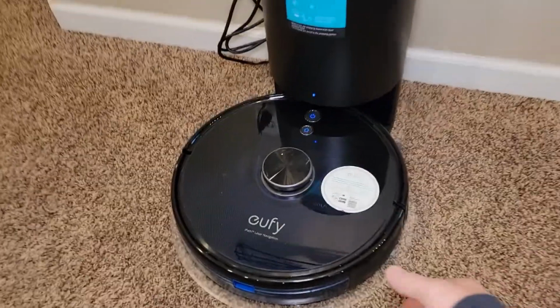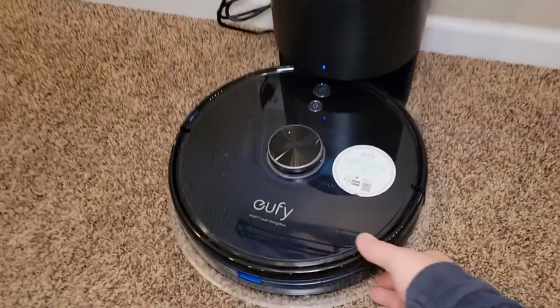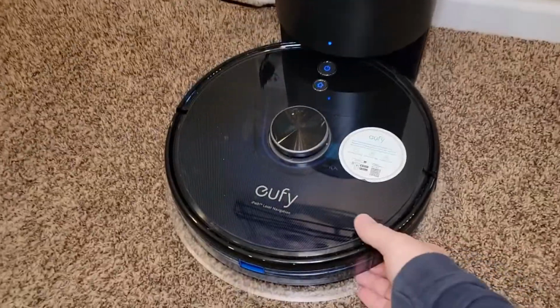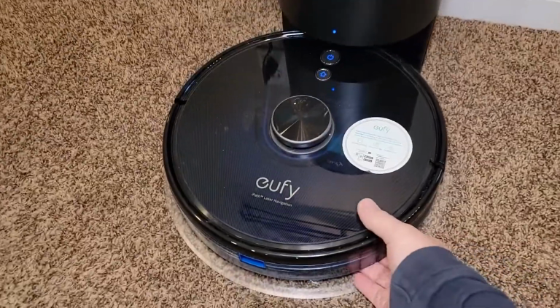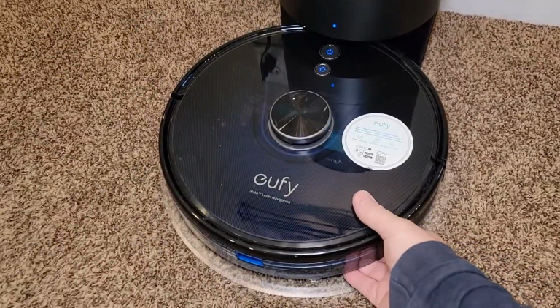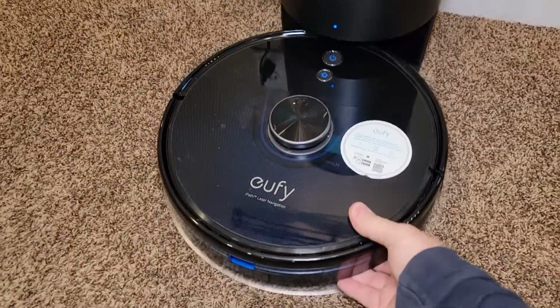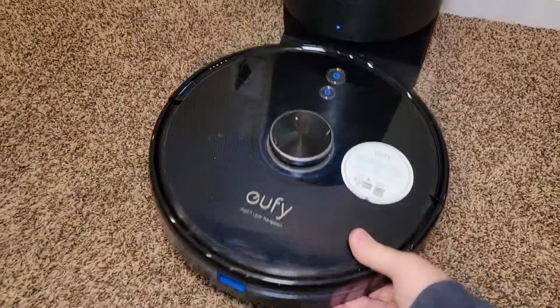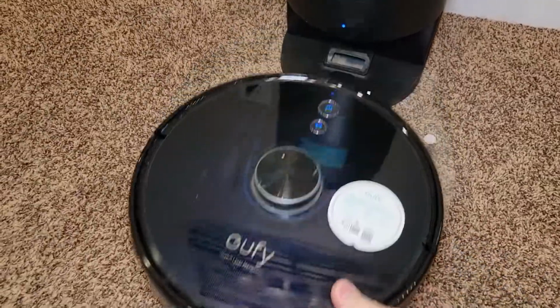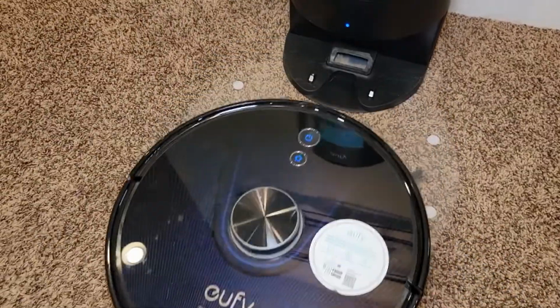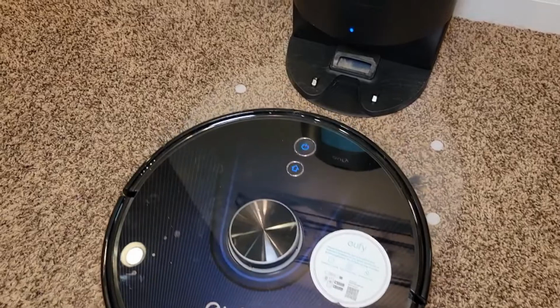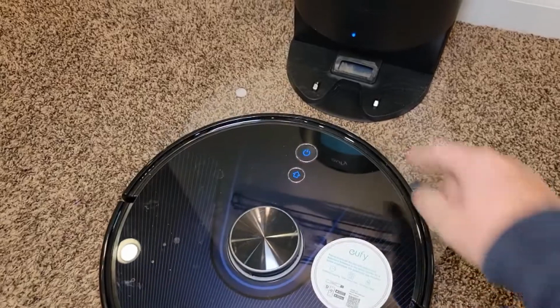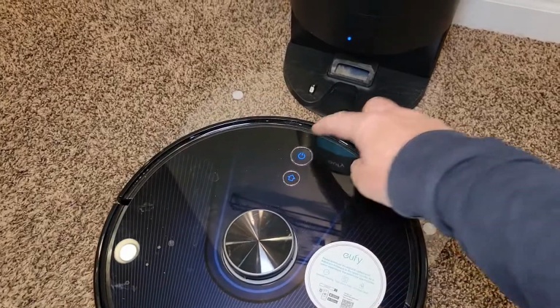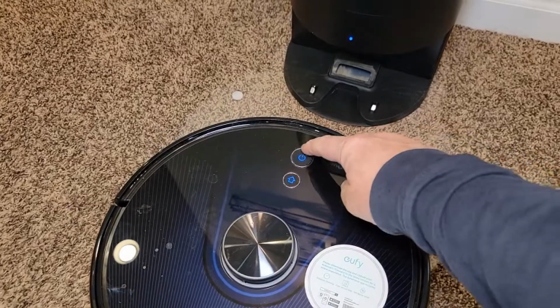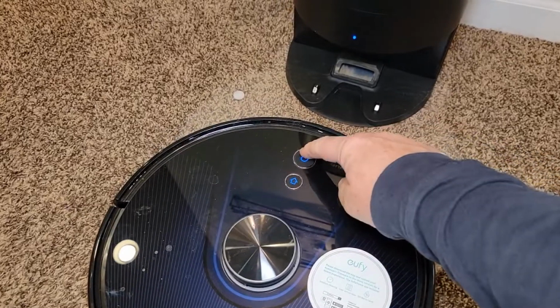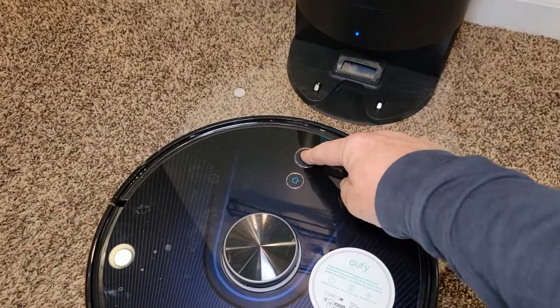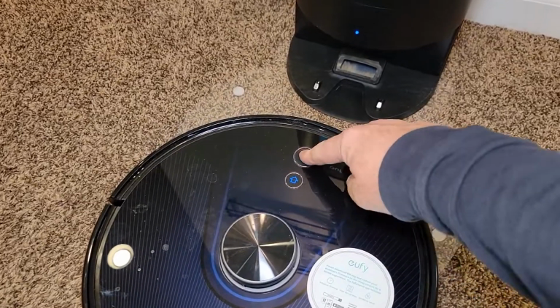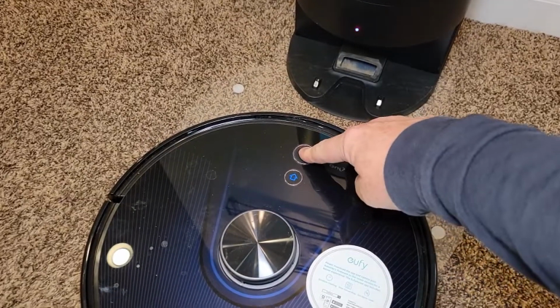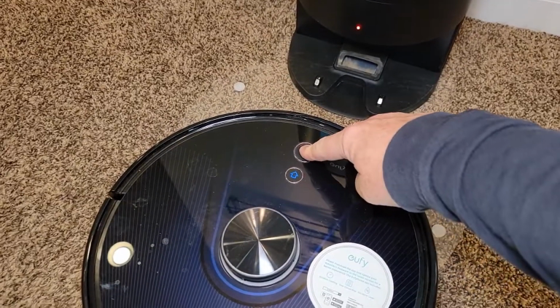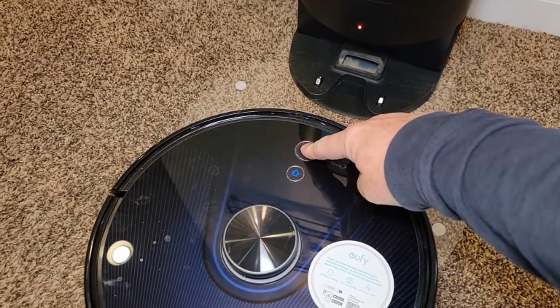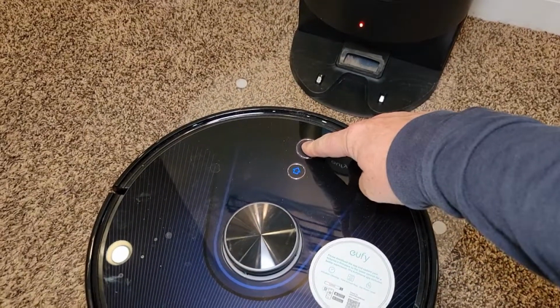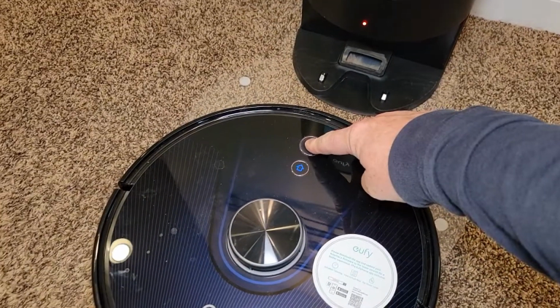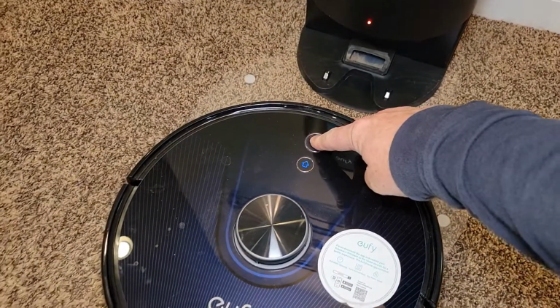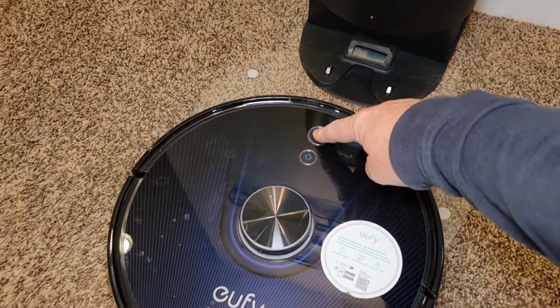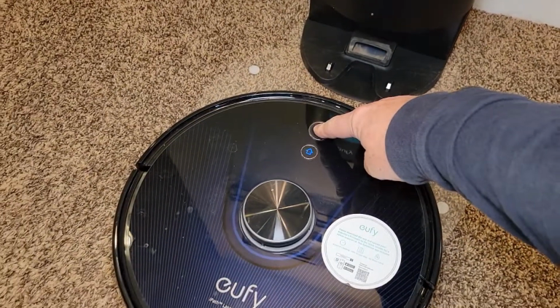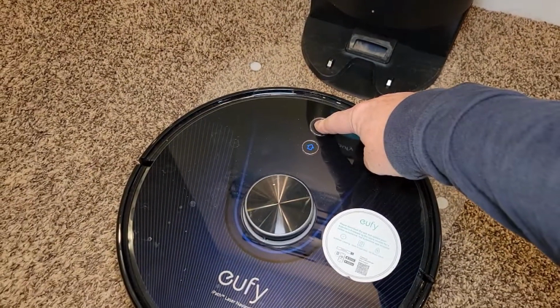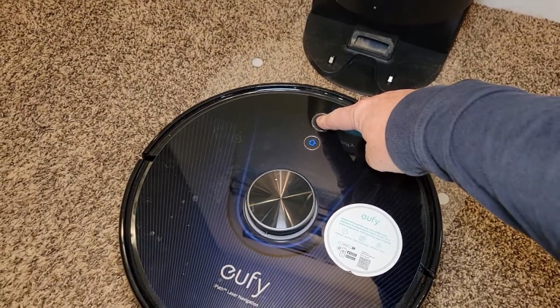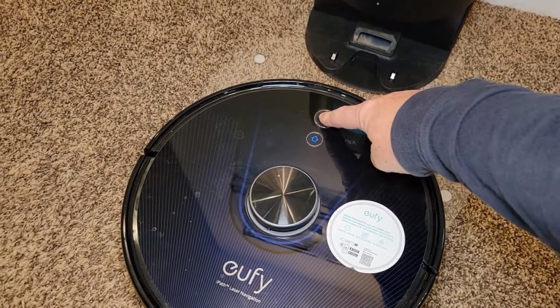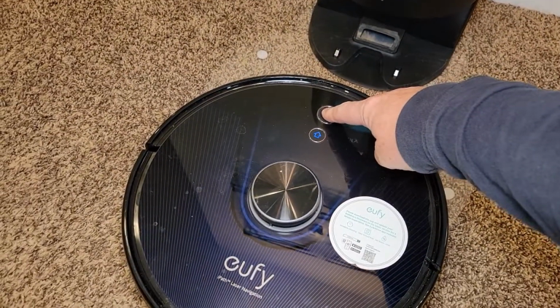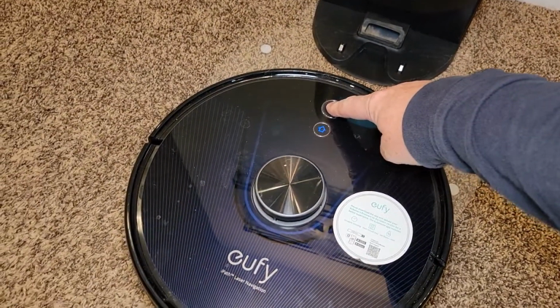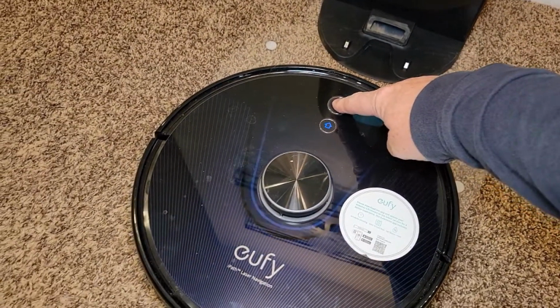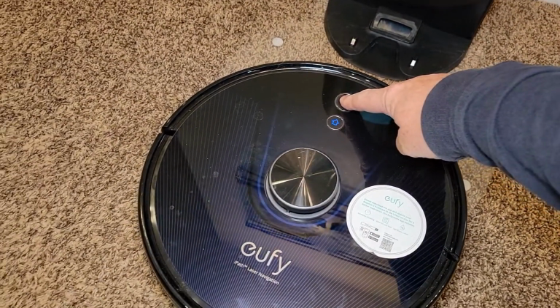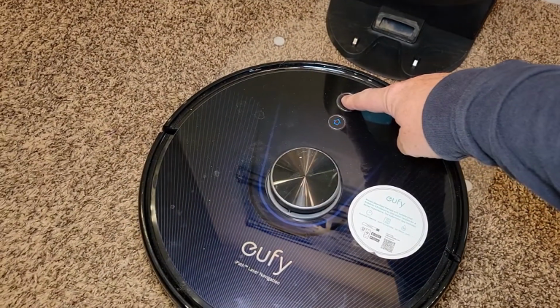First thing, just undock it, and then hold this power button for three seconds. That's going to turn the power off.